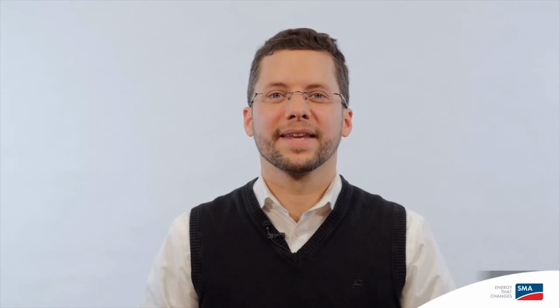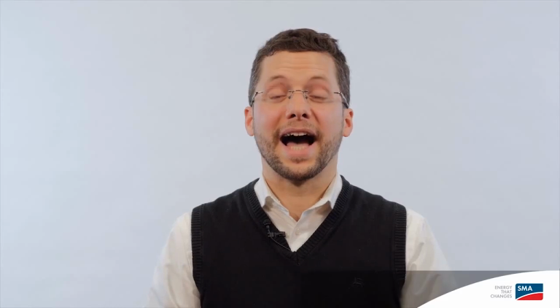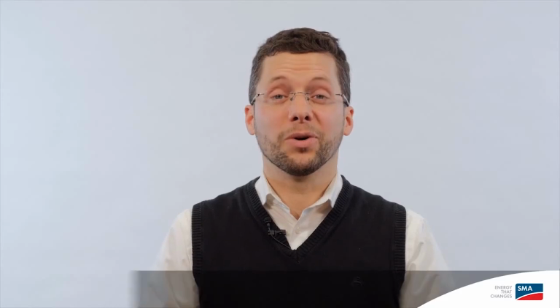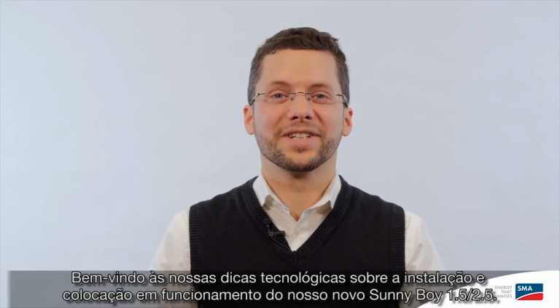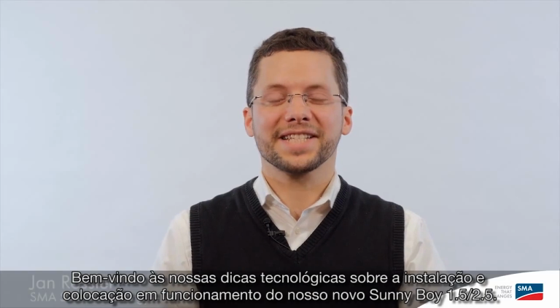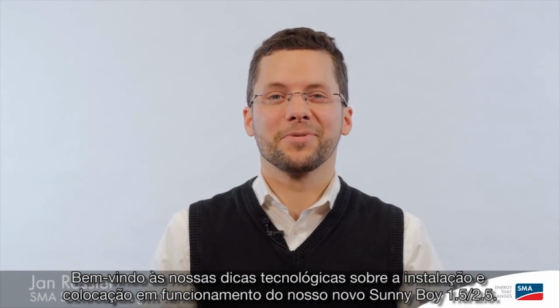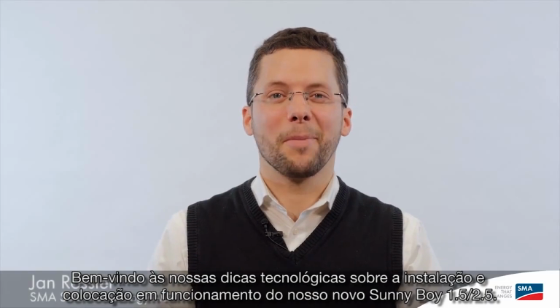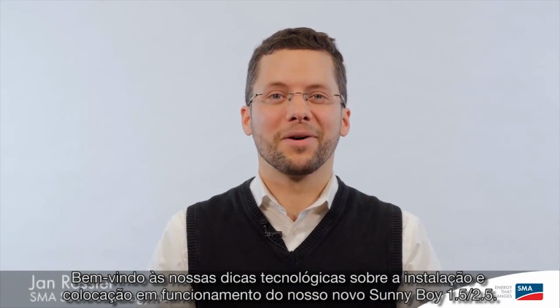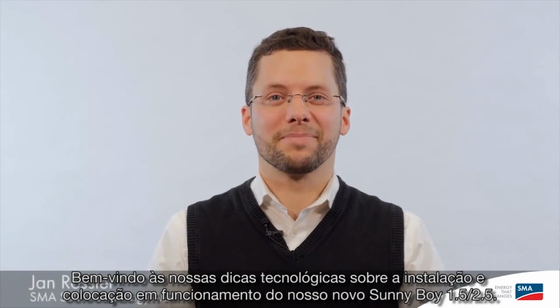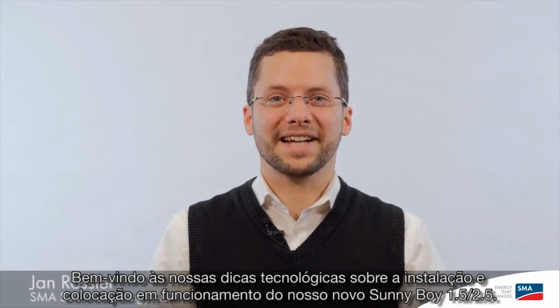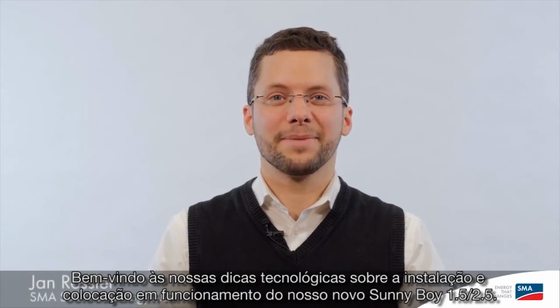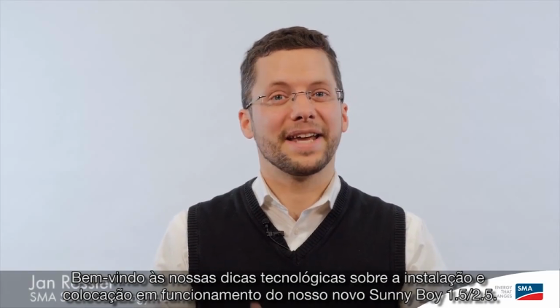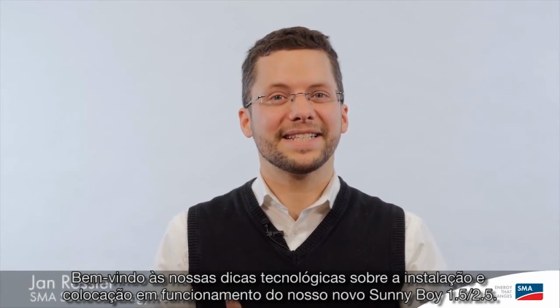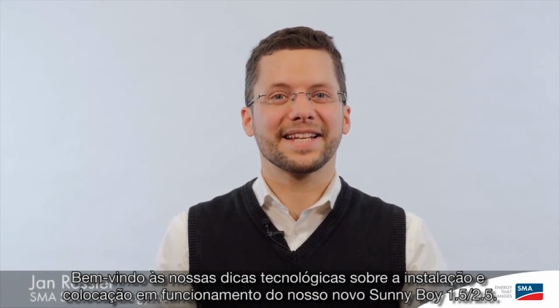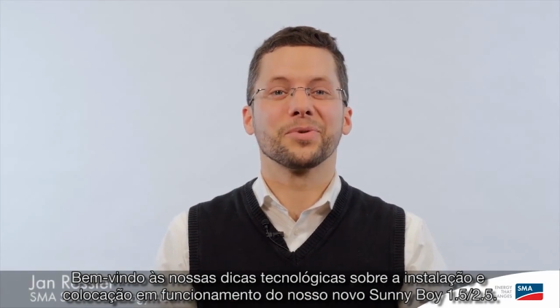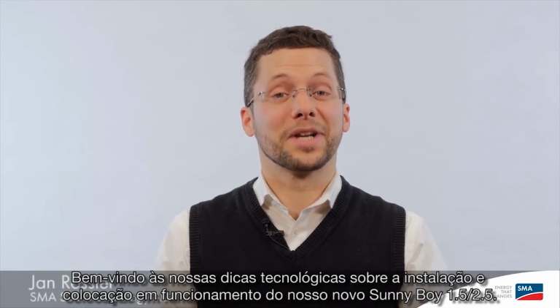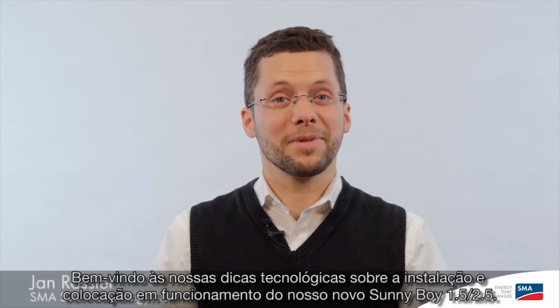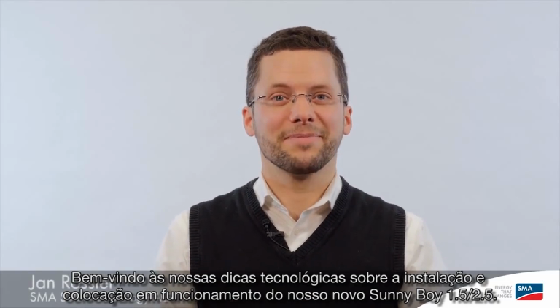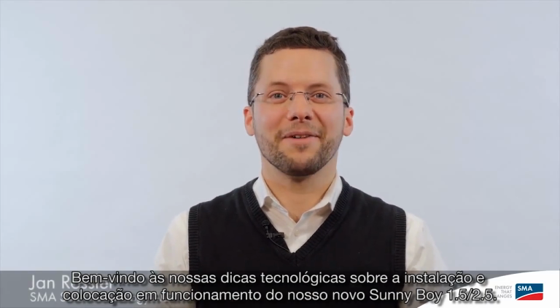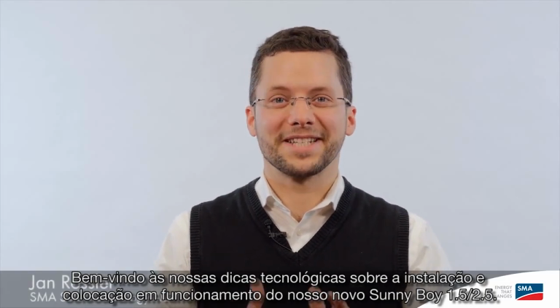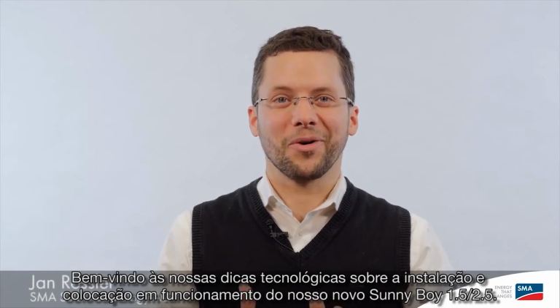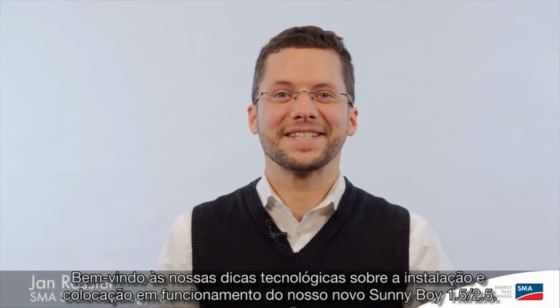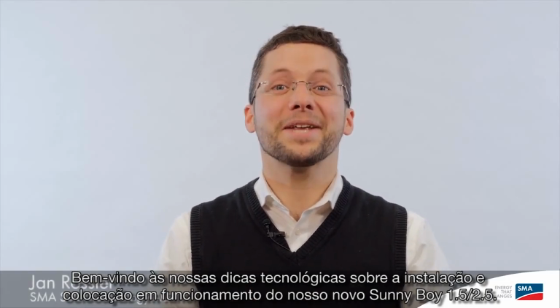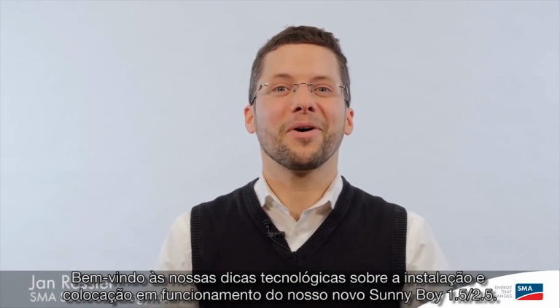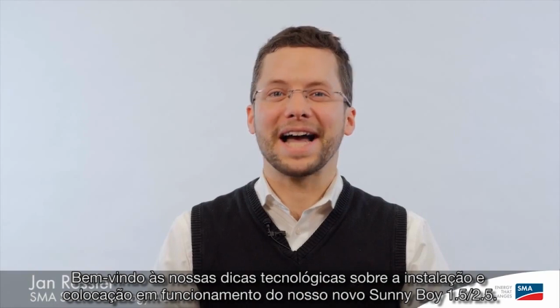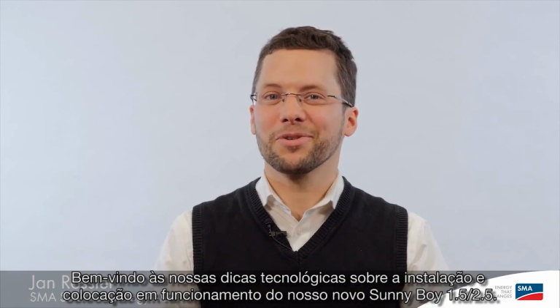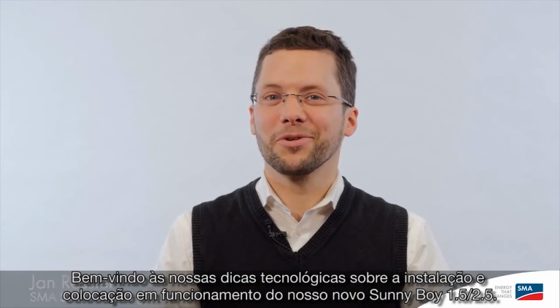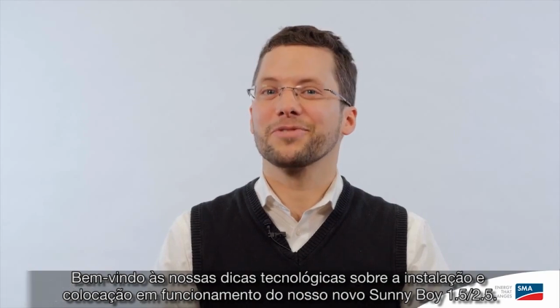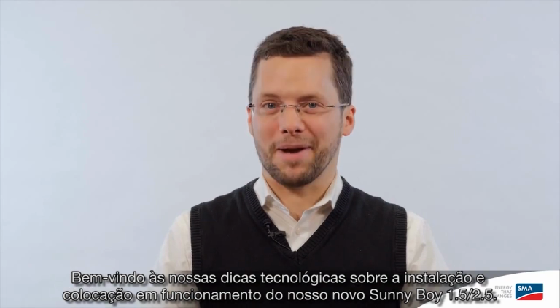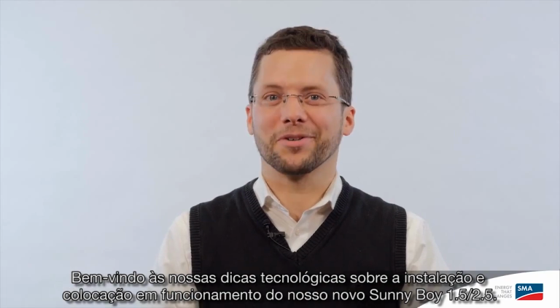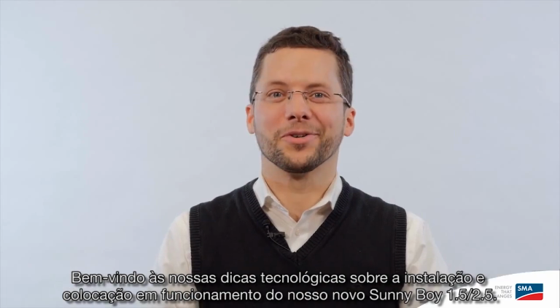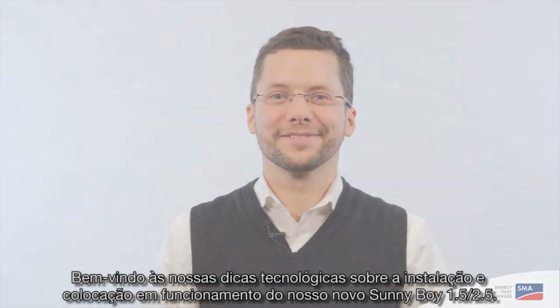Hello and welcome to our tech tip on the installation and commissioning of our new Sunnyboy 1.5-2.5.